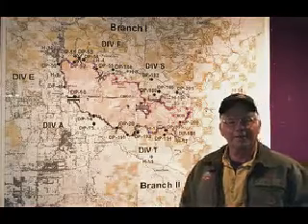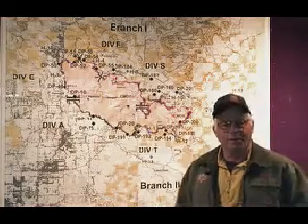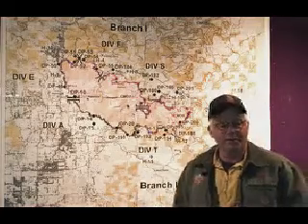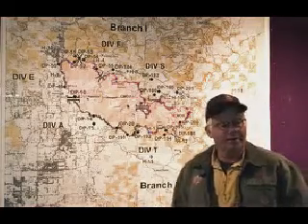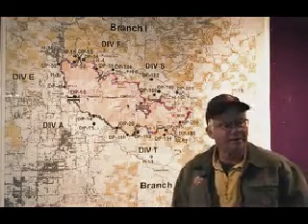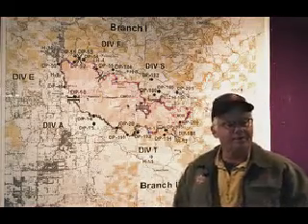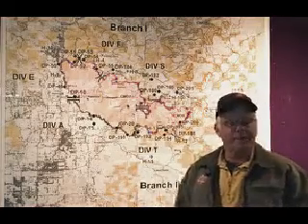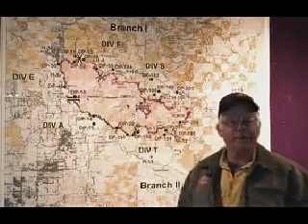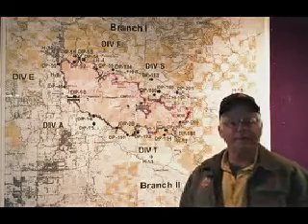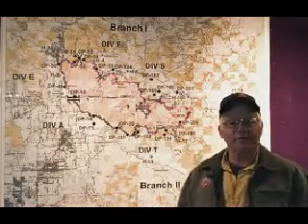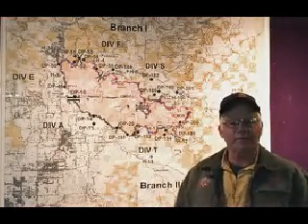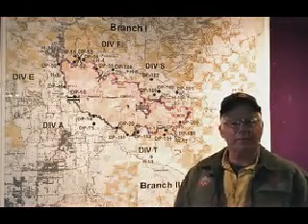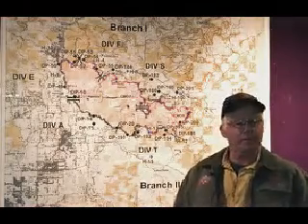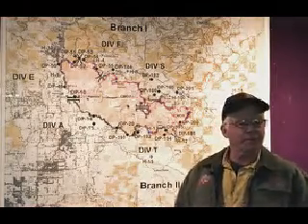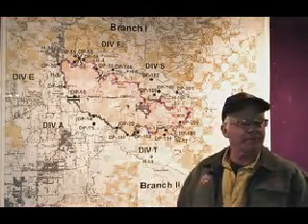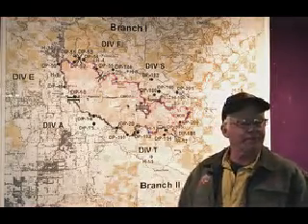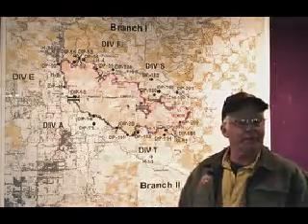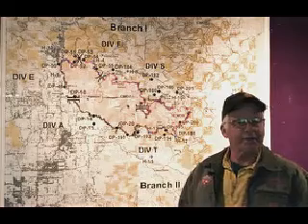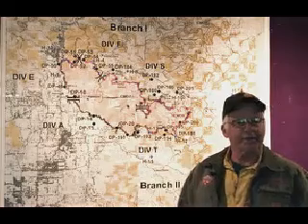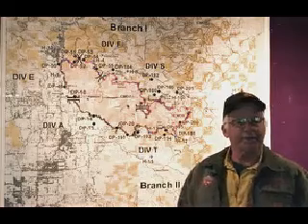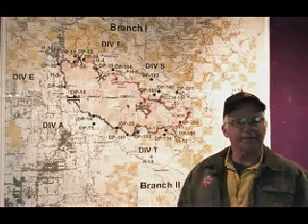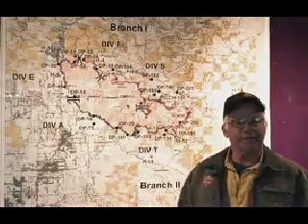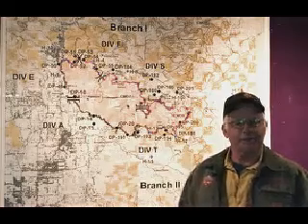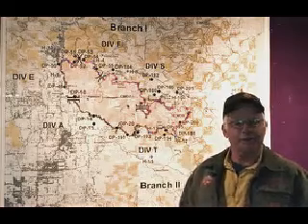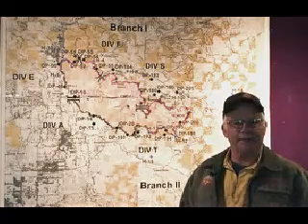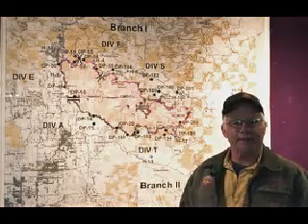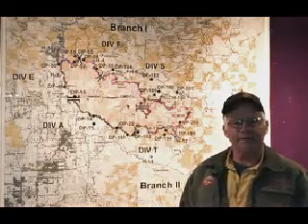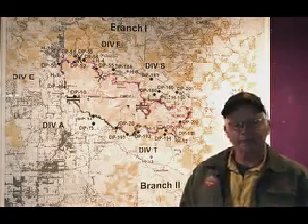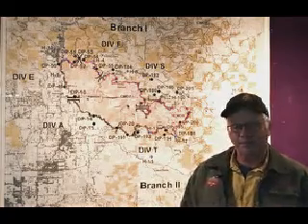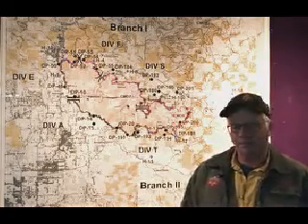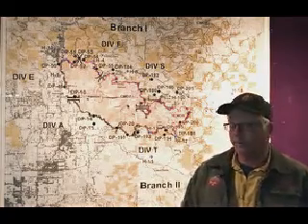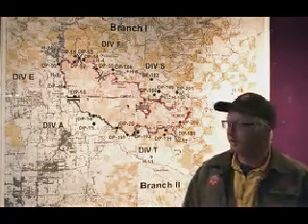Morning. Mark Rapp, Operations South Ovenchain Fire on September 20th, 2020.